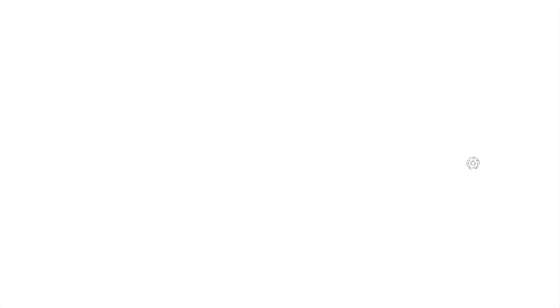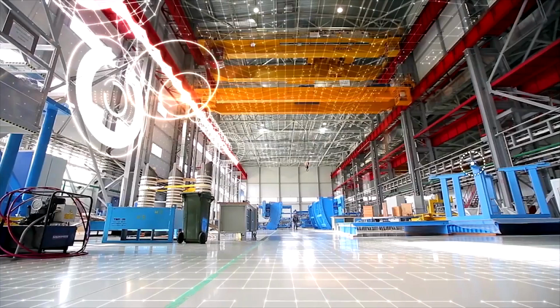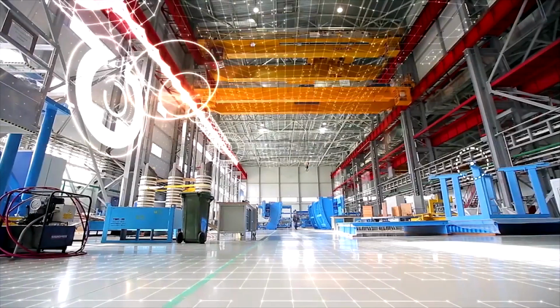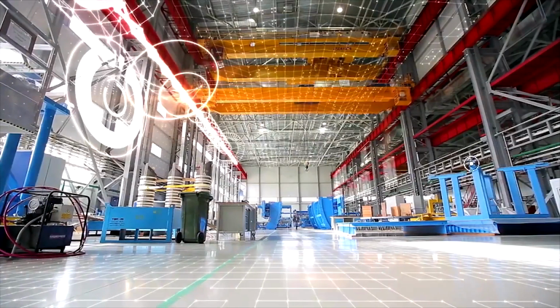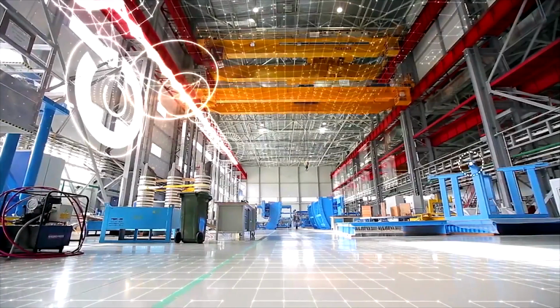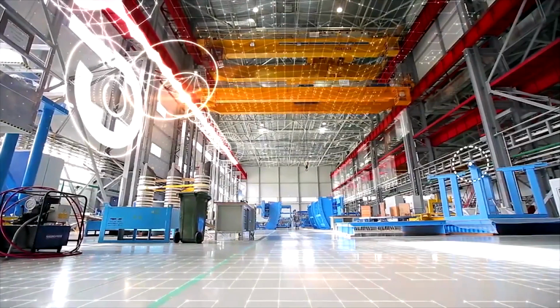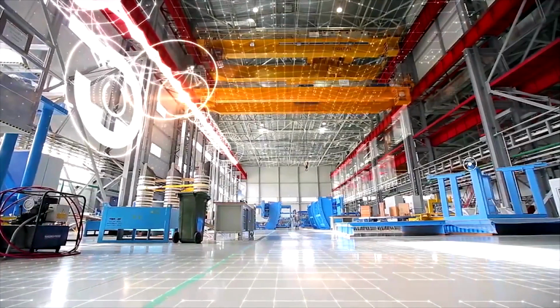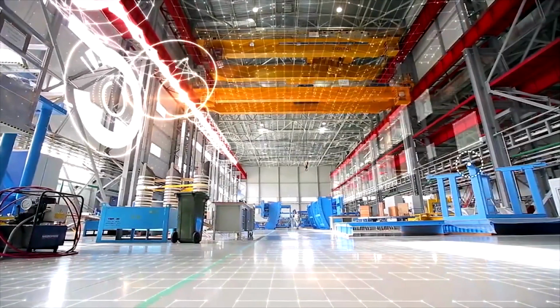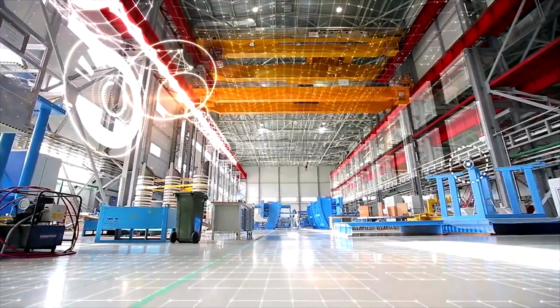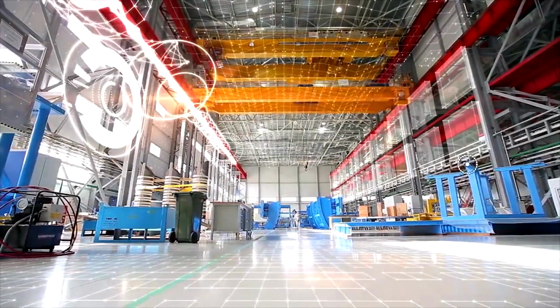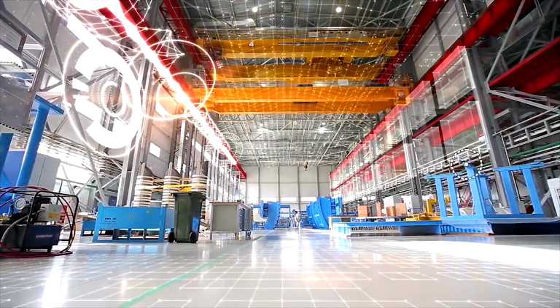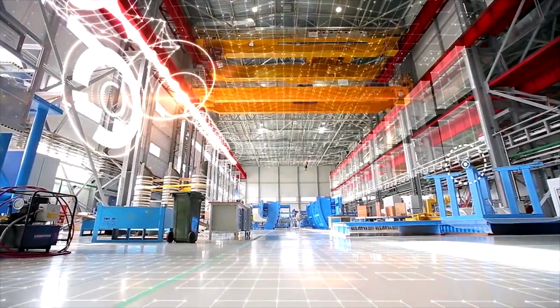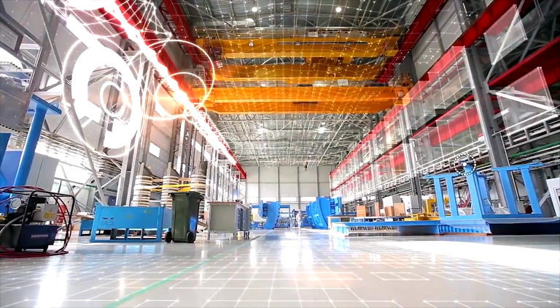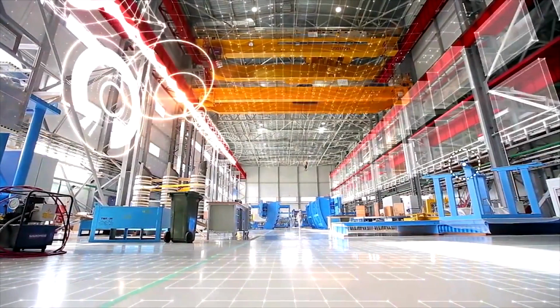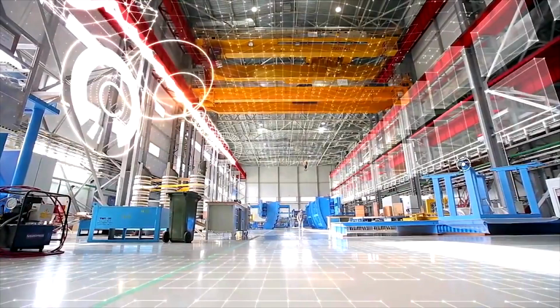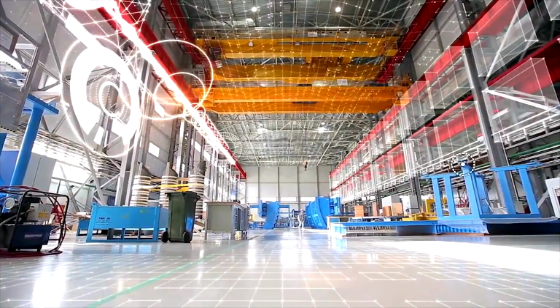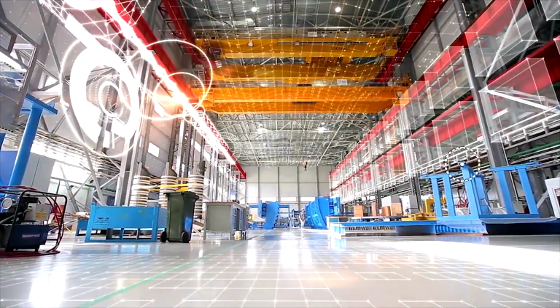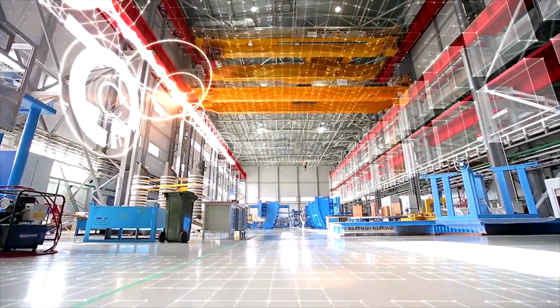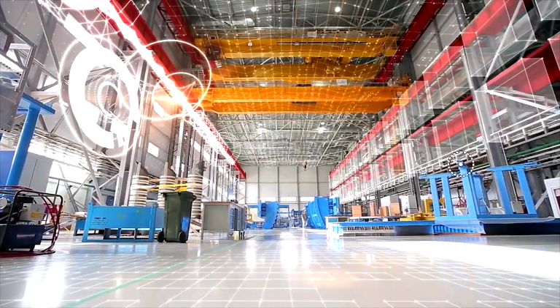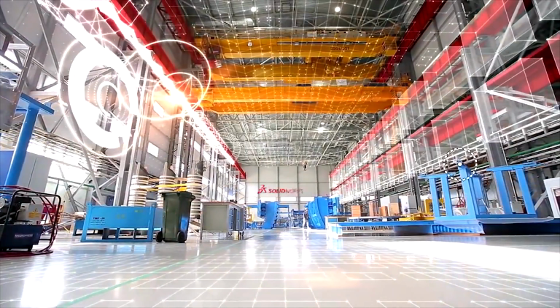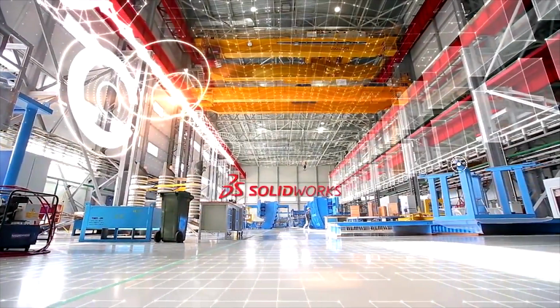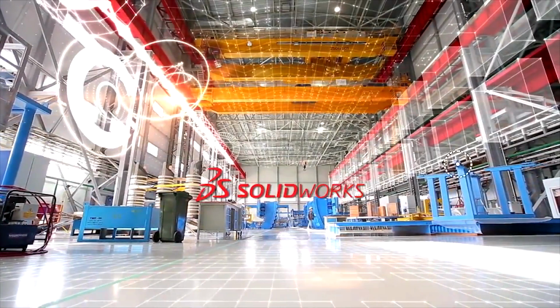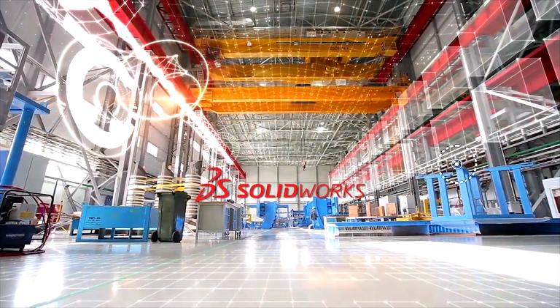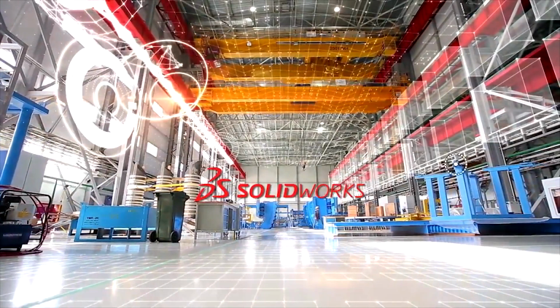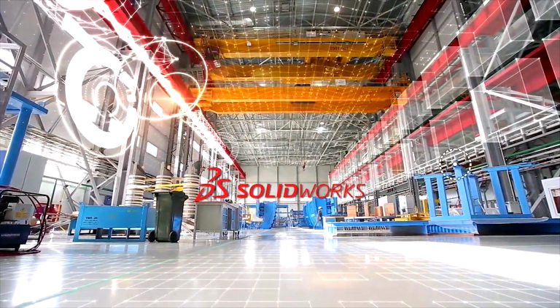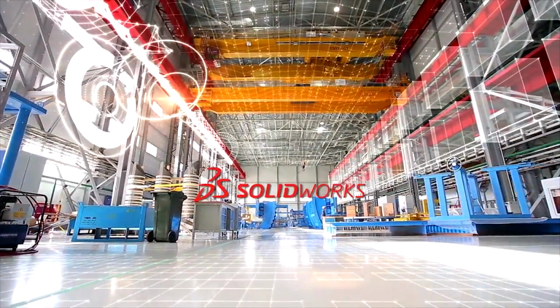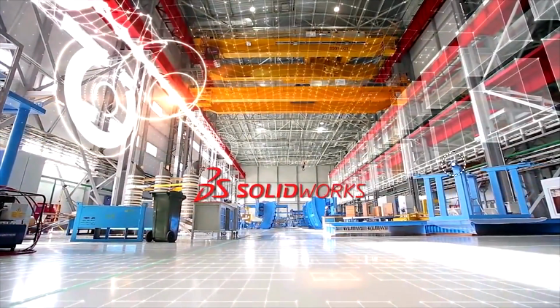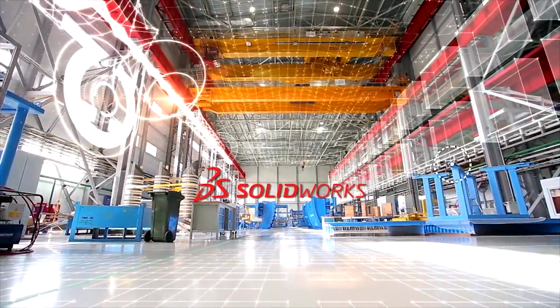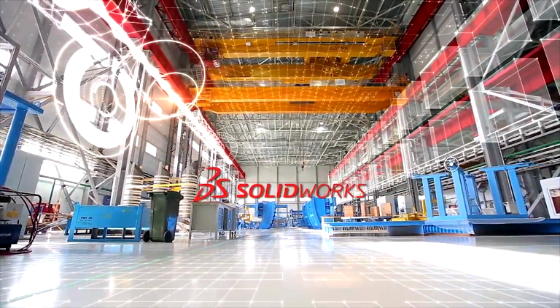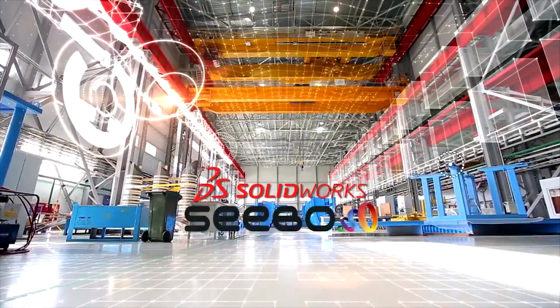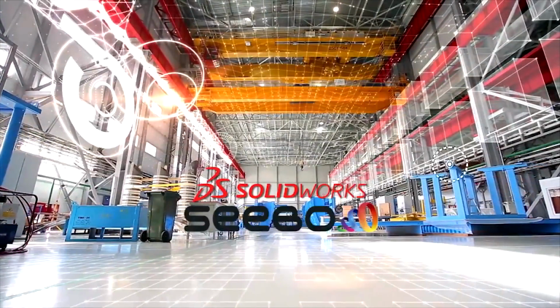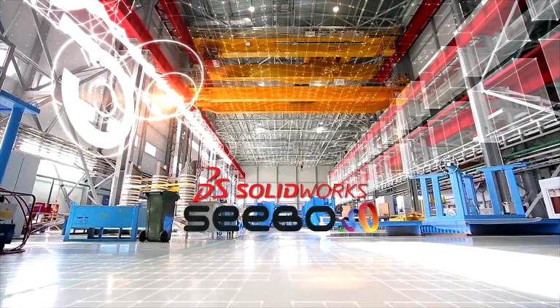Ready to deliver the power of IoT for your products? SOLIDWORKS has you covered with SIBO.